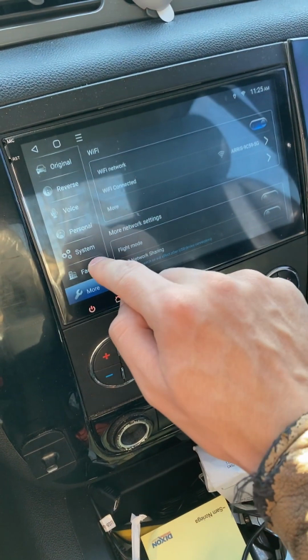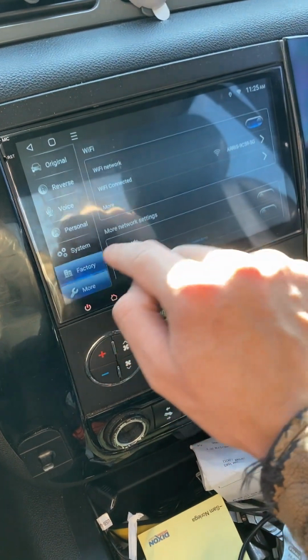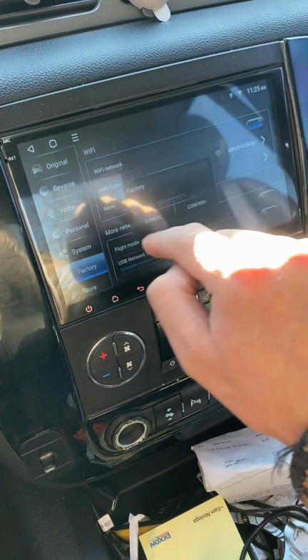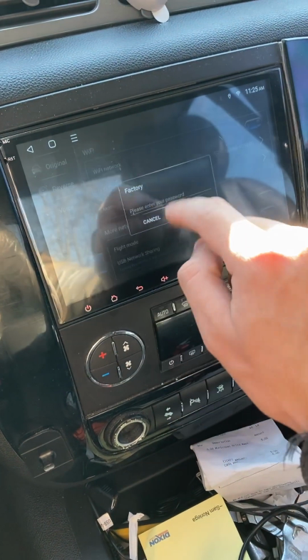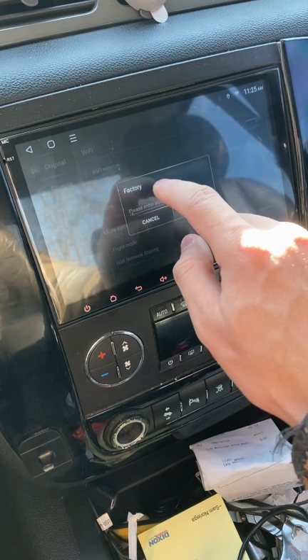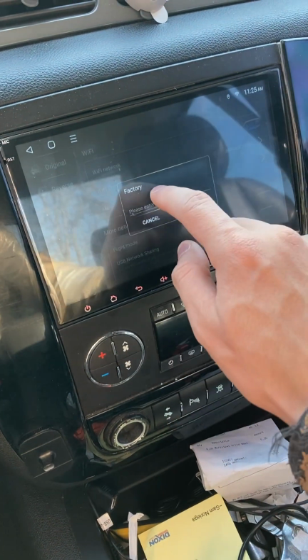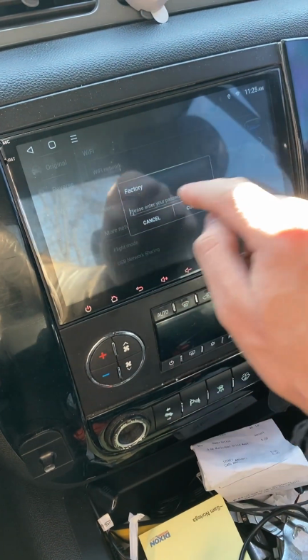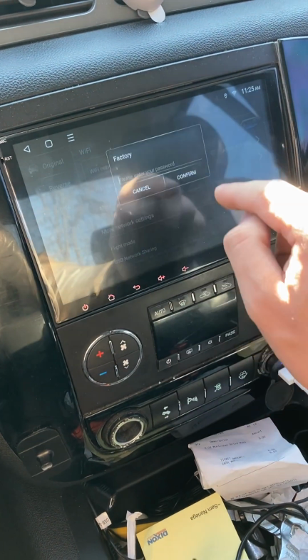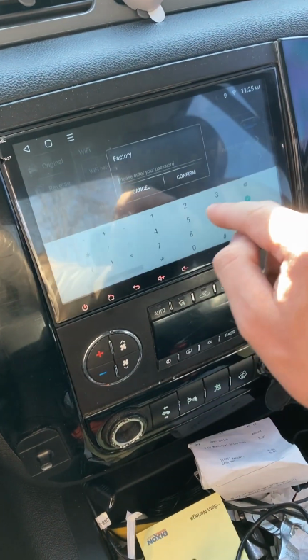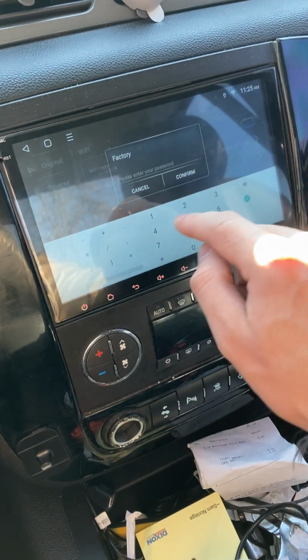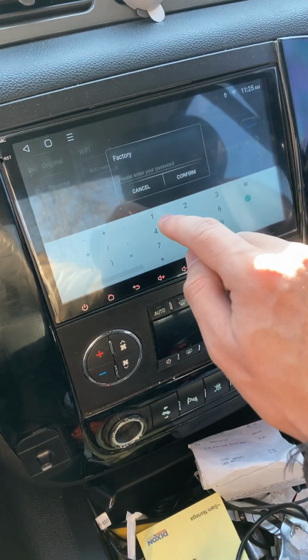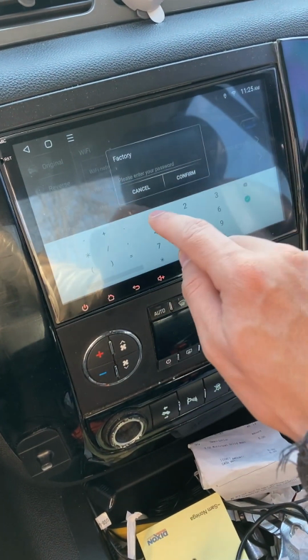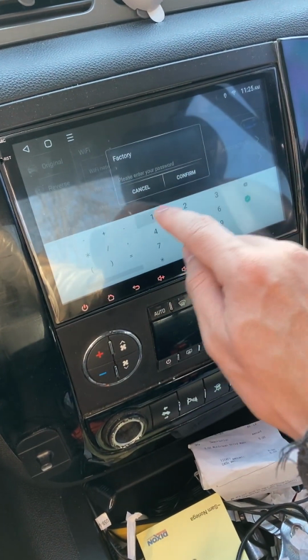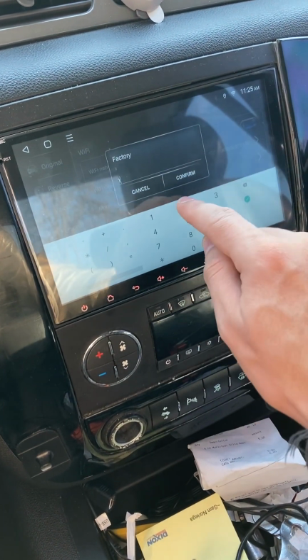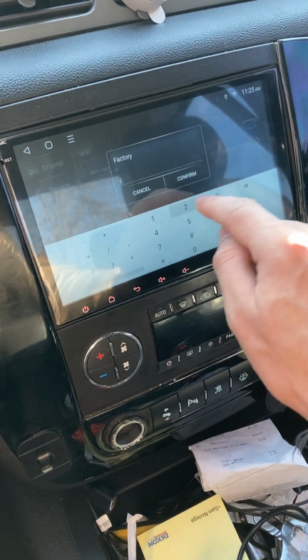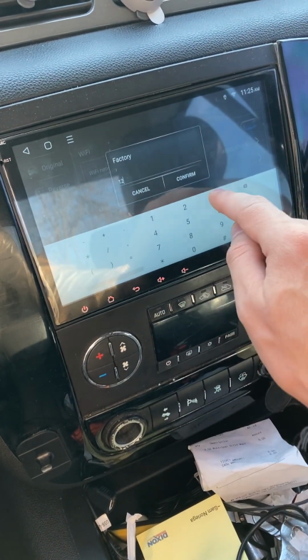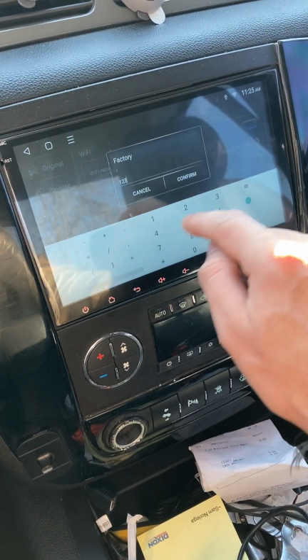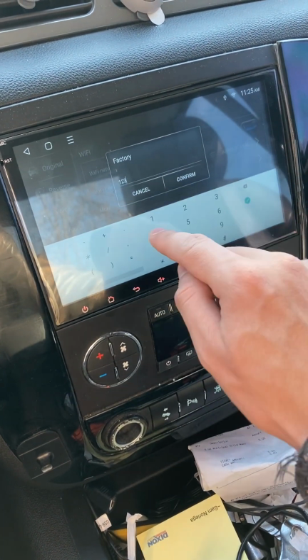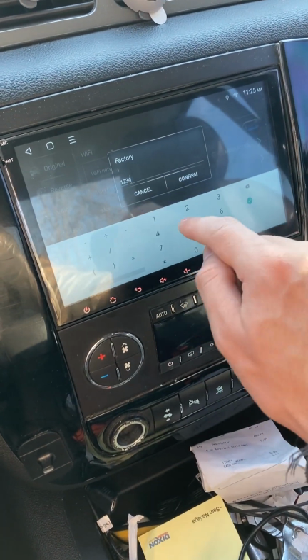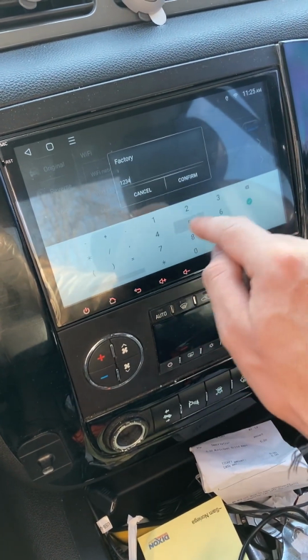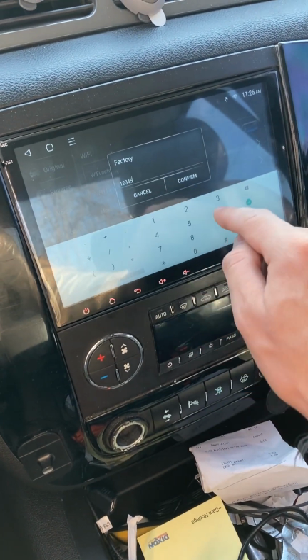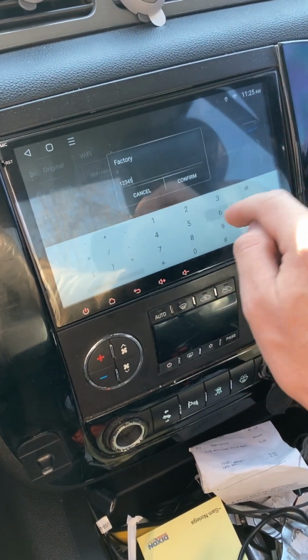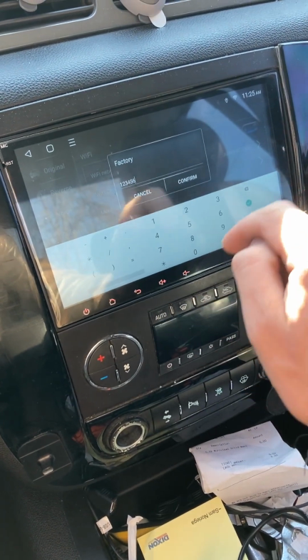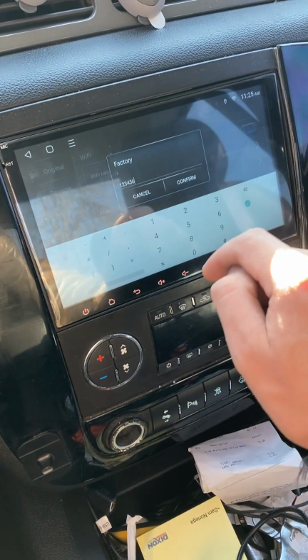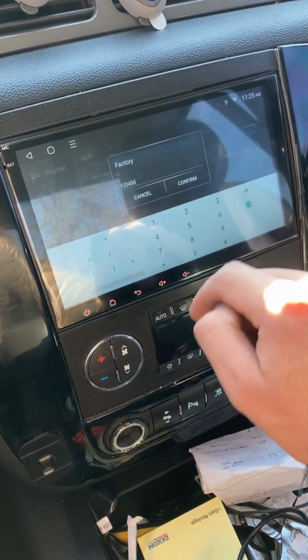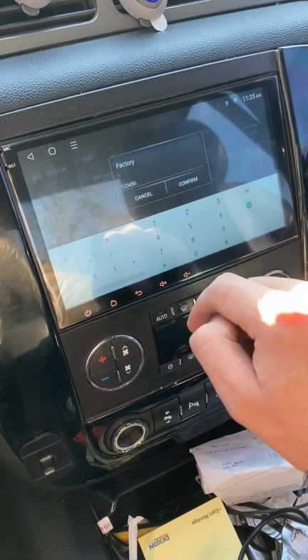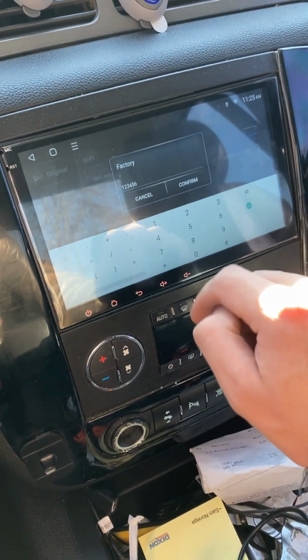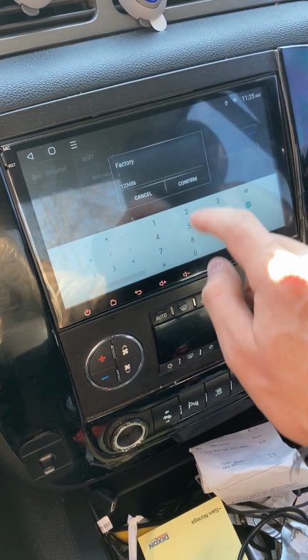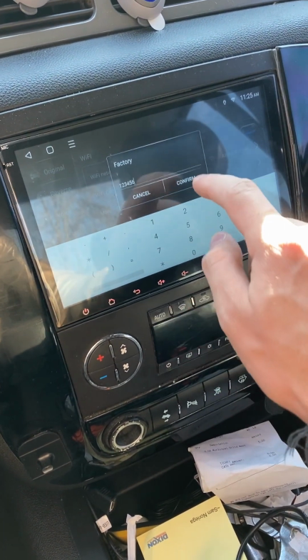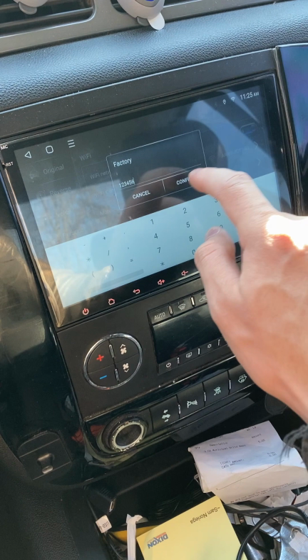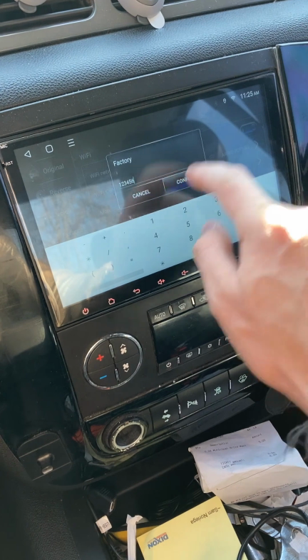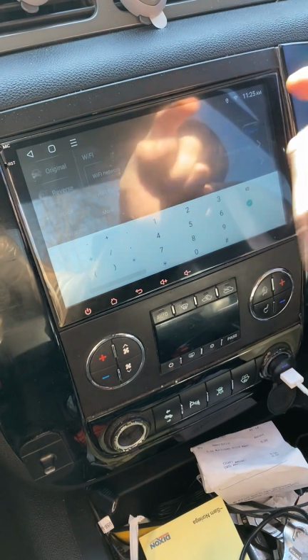Factory Settings. The password is 123456.